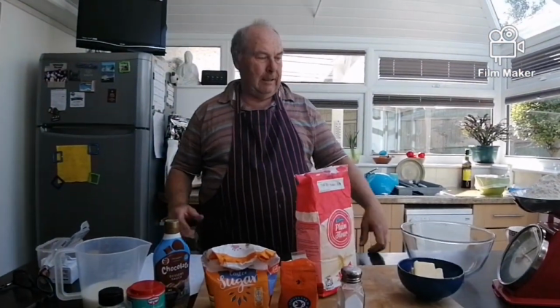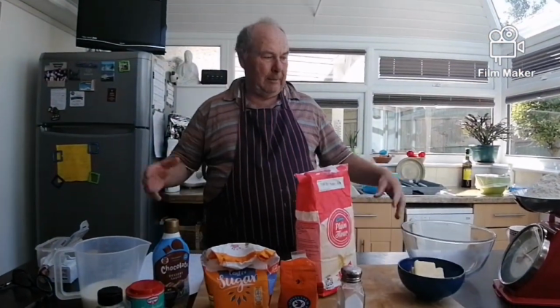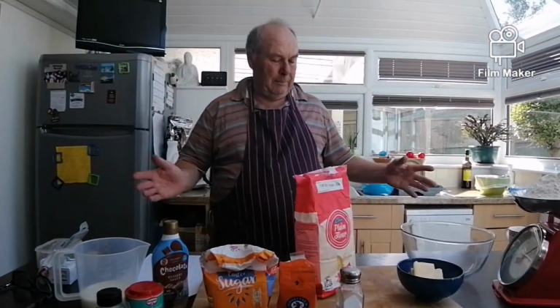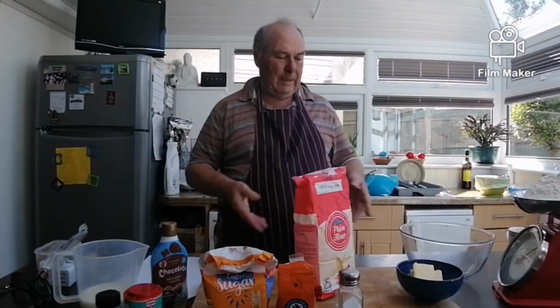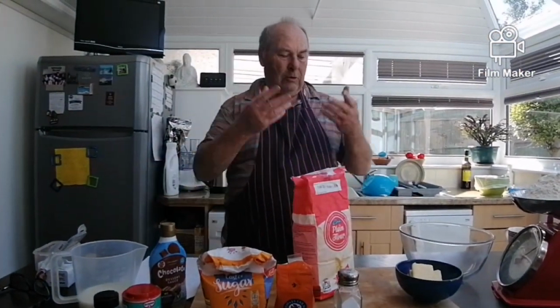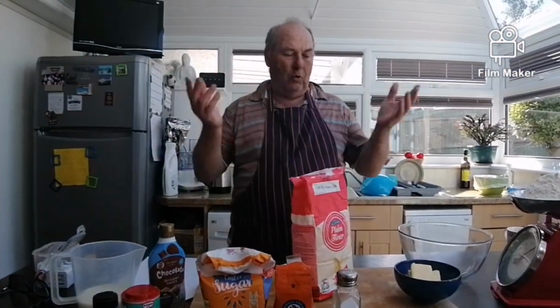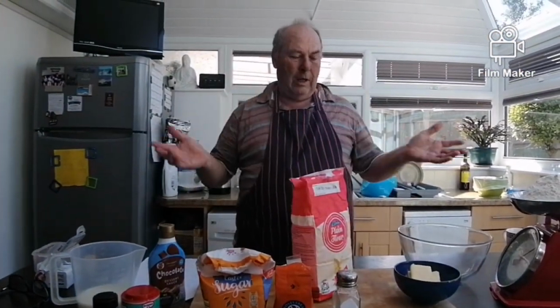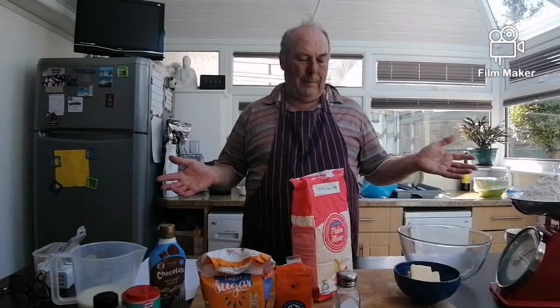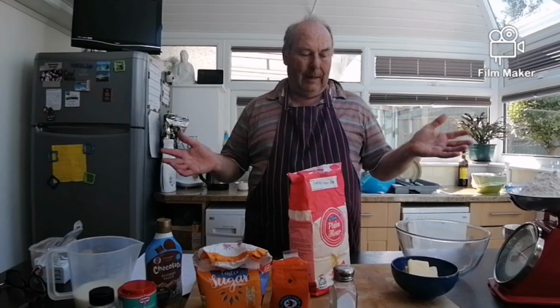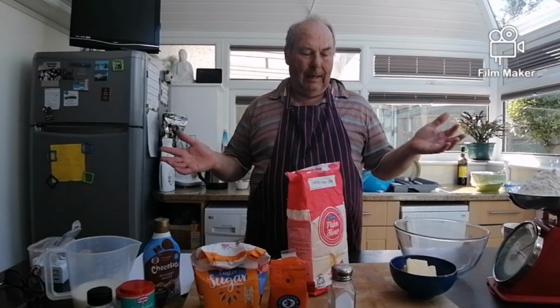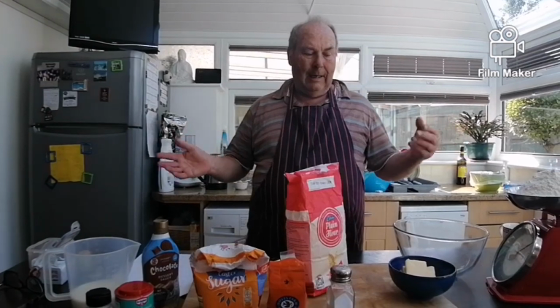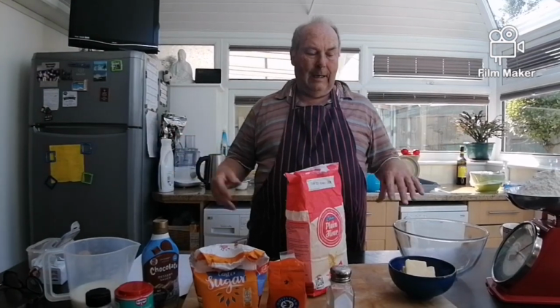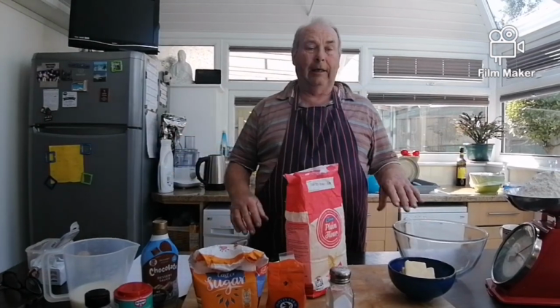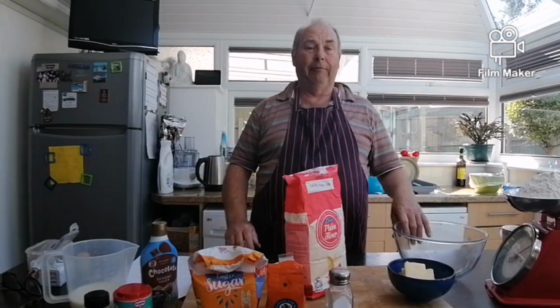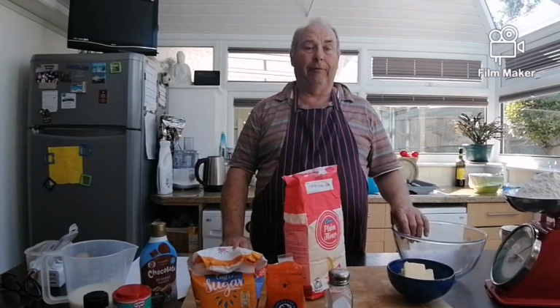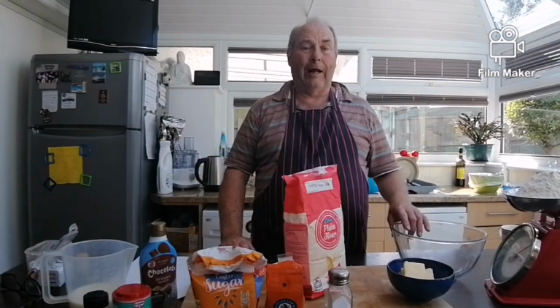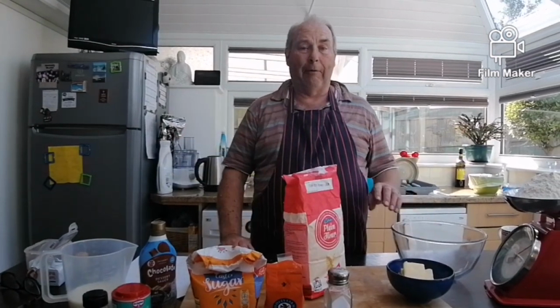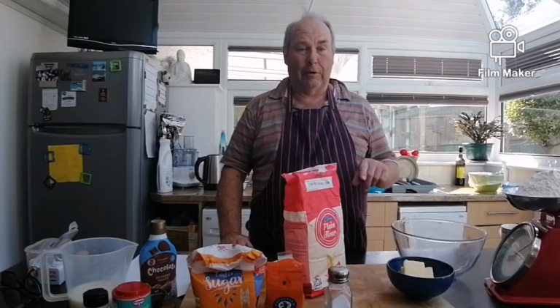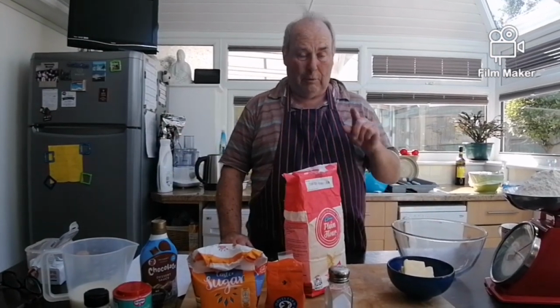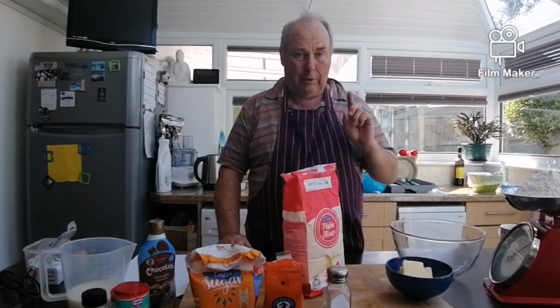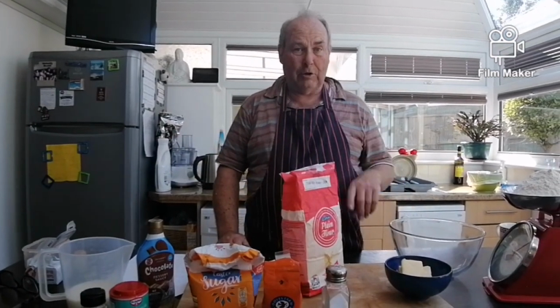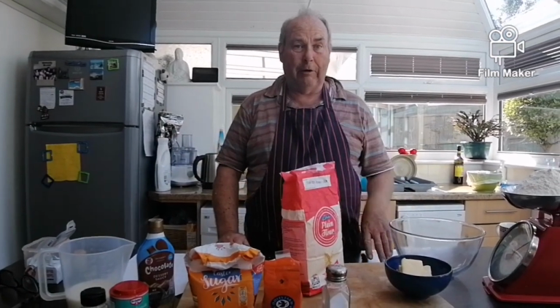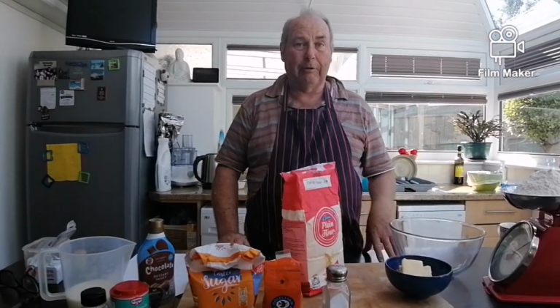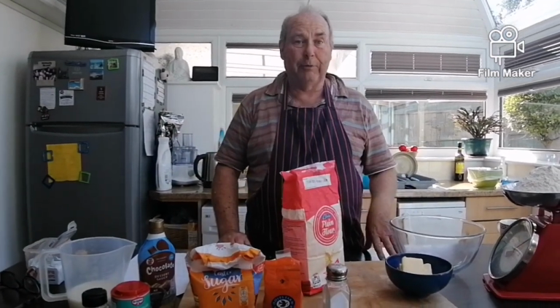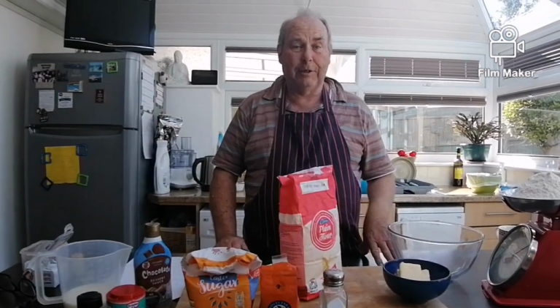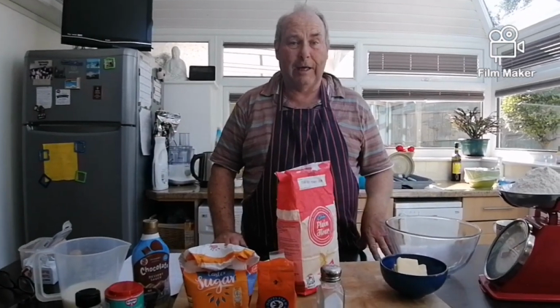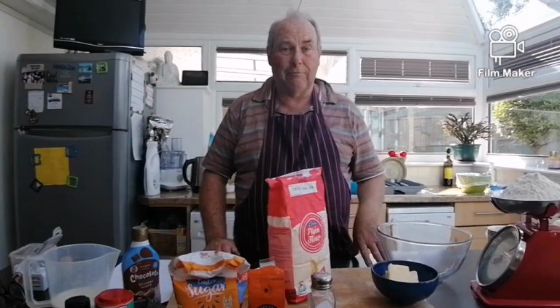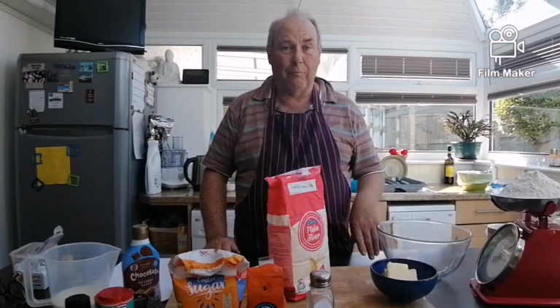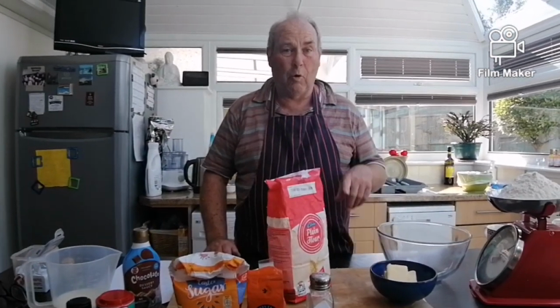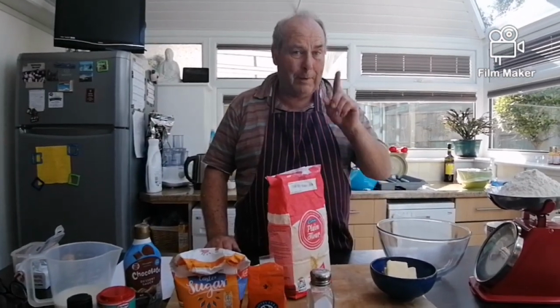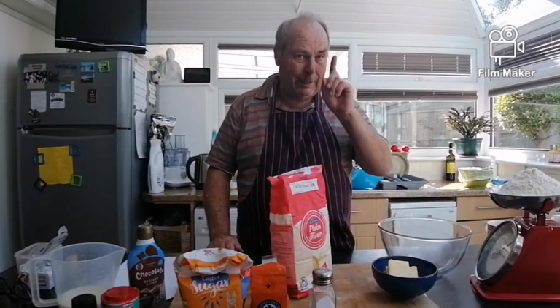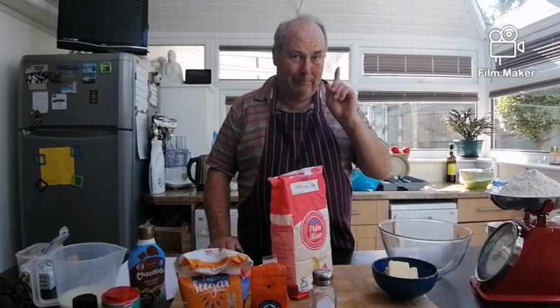Then we mix it all up and leave it for an hour. I'm going to show you how to put it together in one minute.